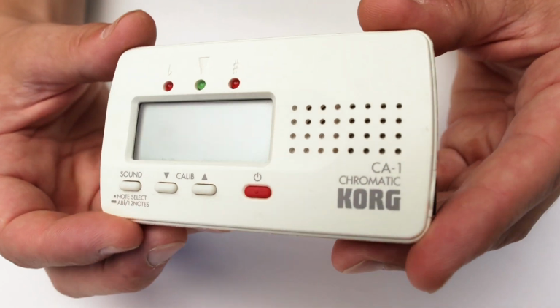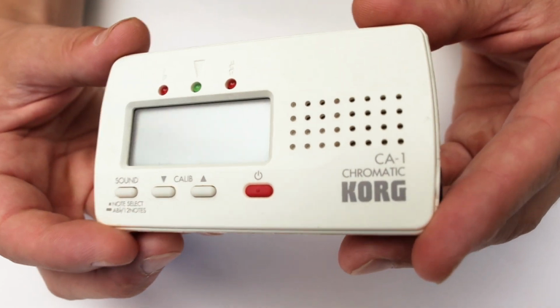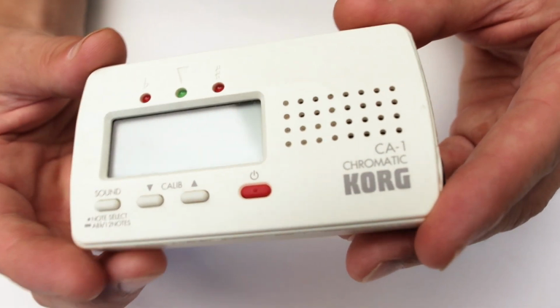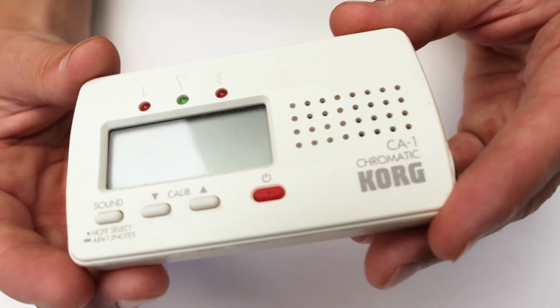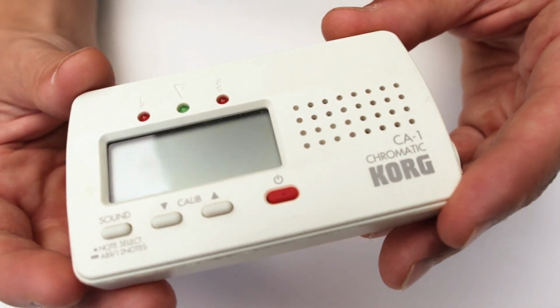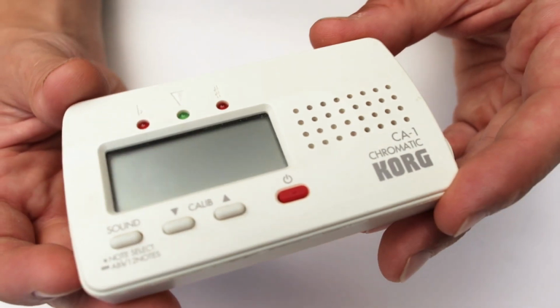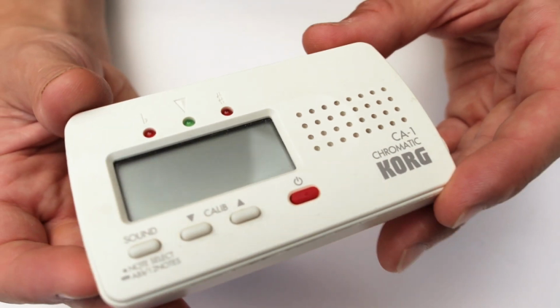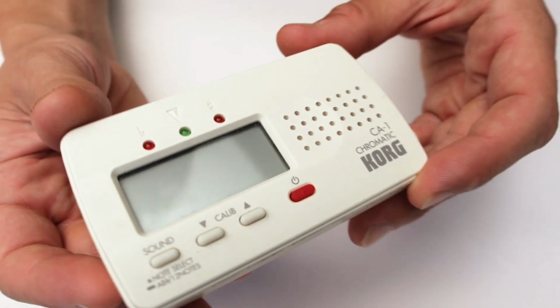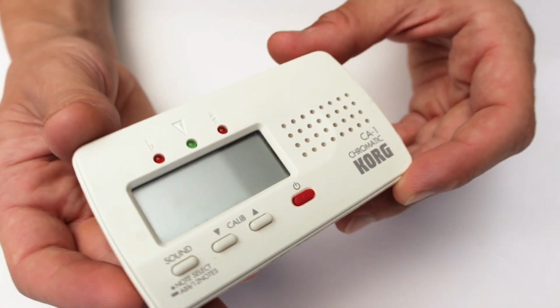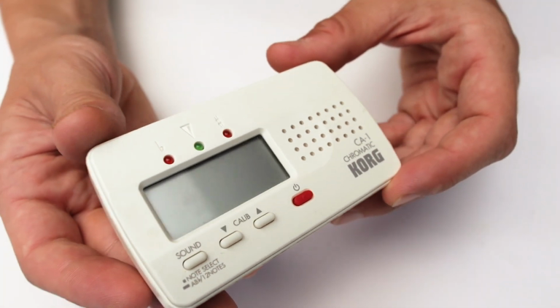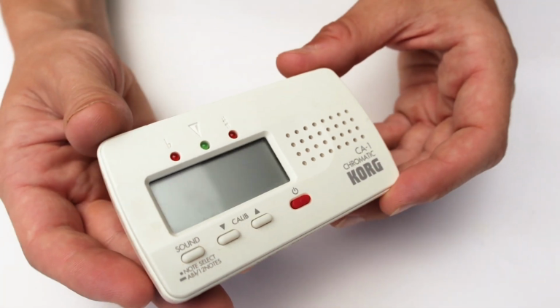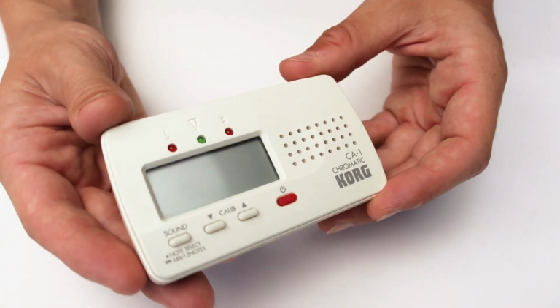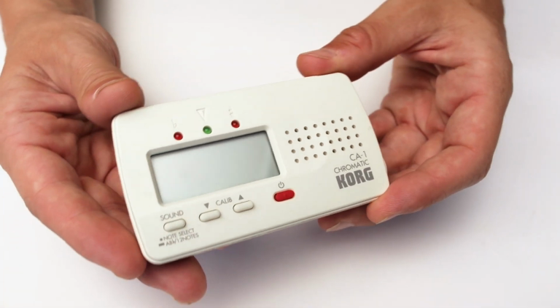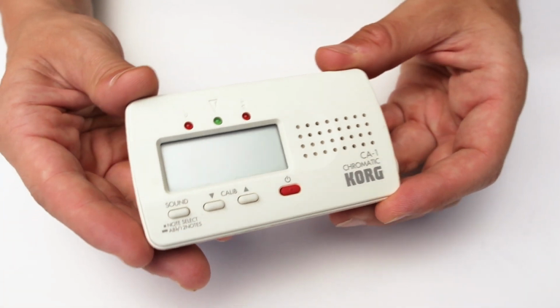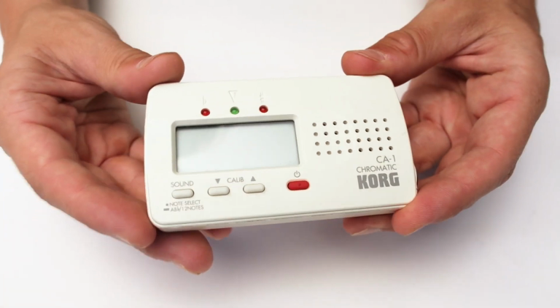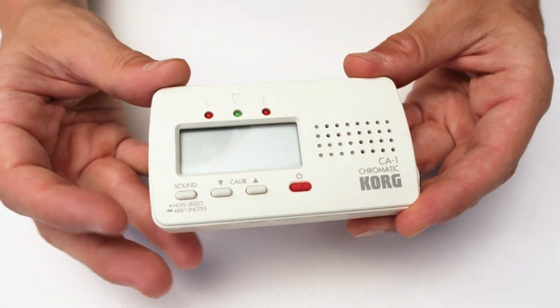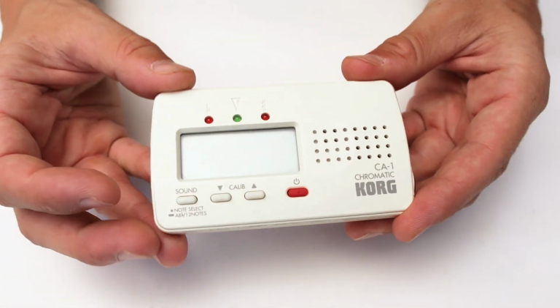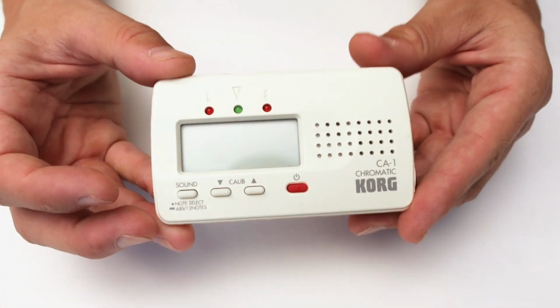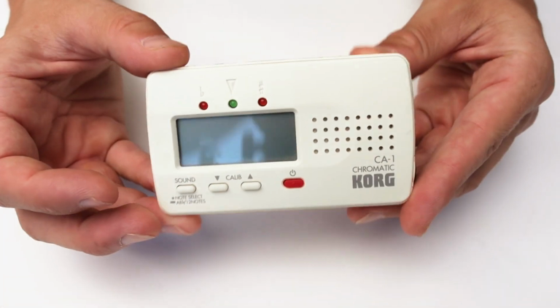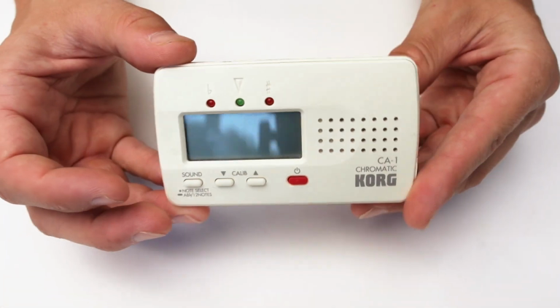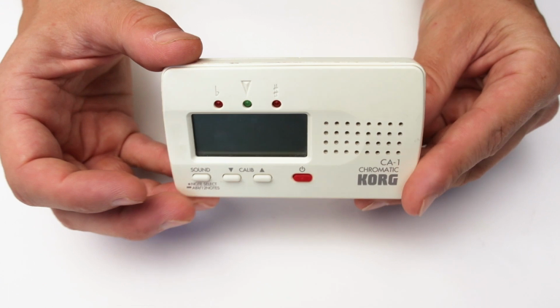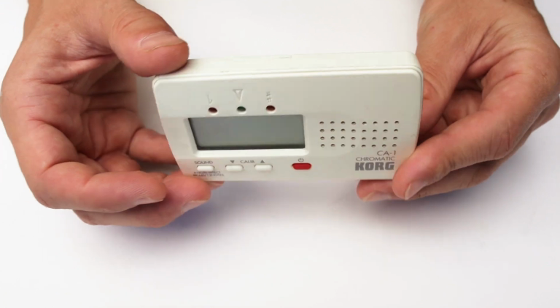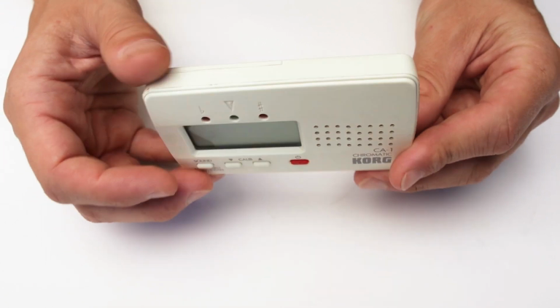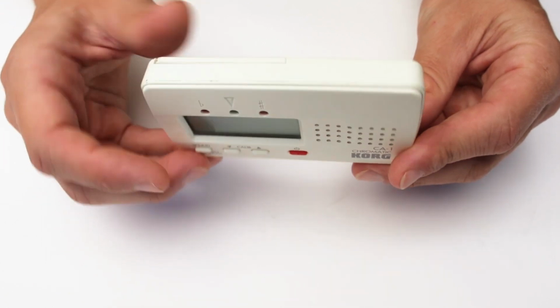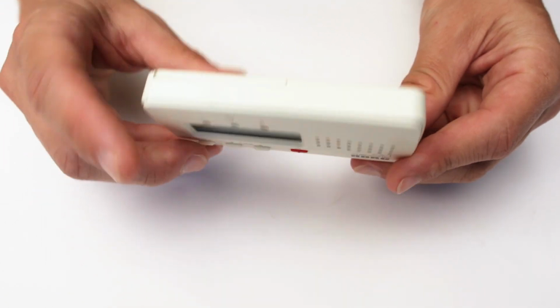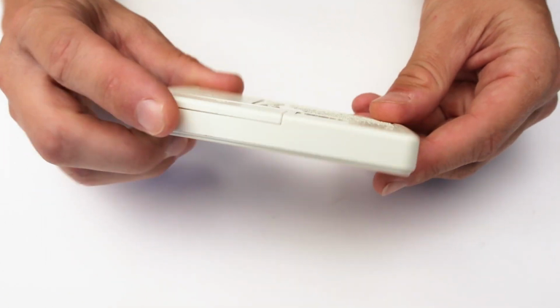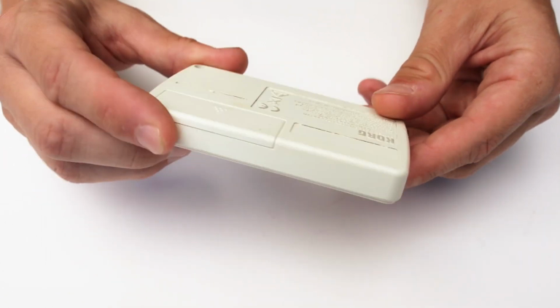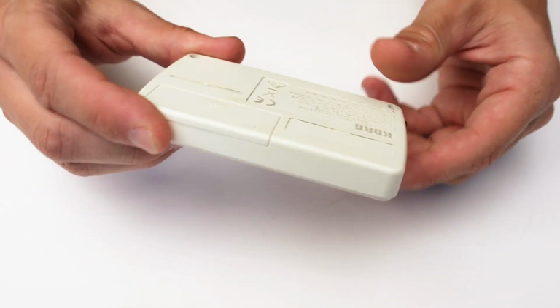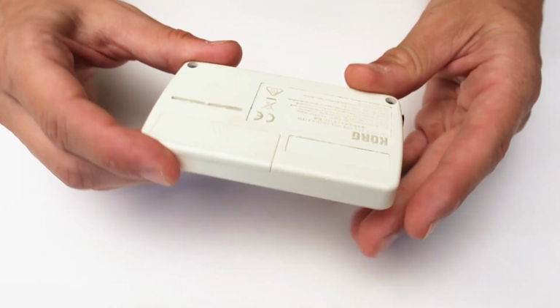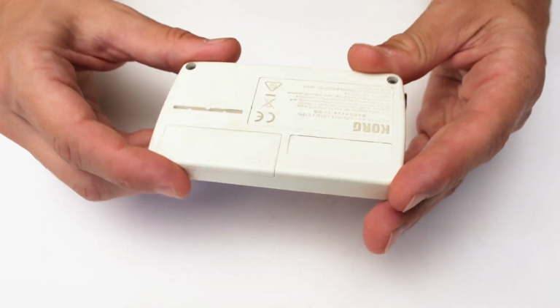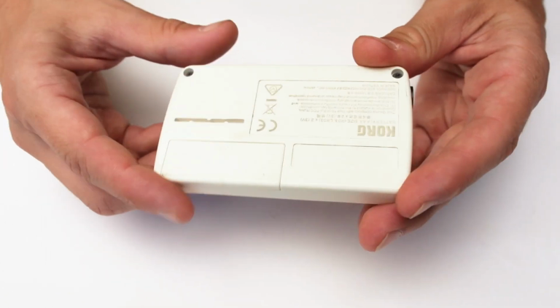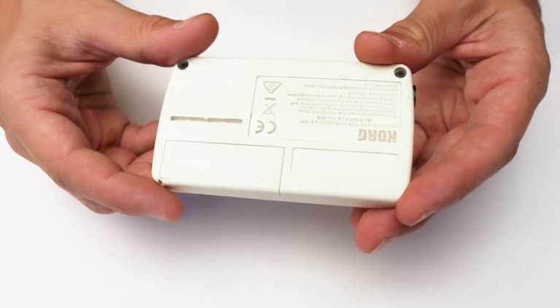It's more than just a basic tuner — it's a great tool that also lasts a long time.